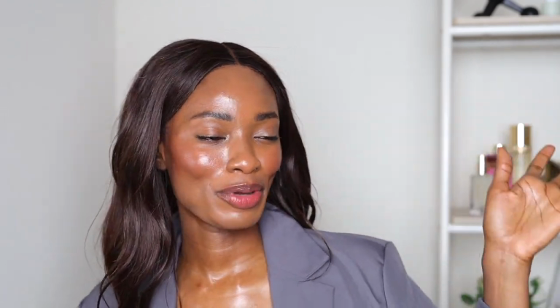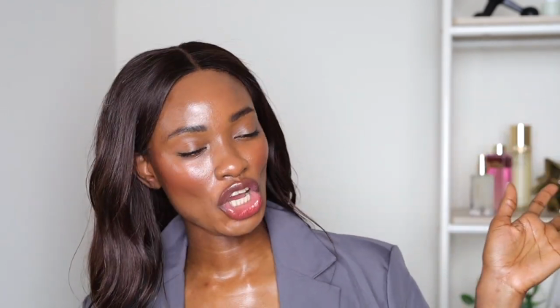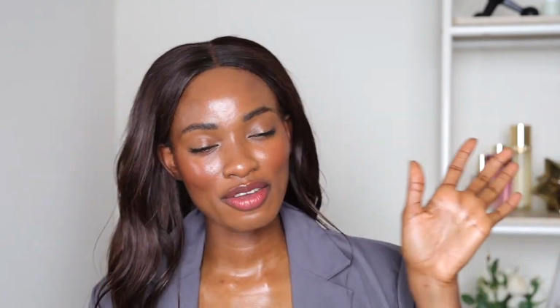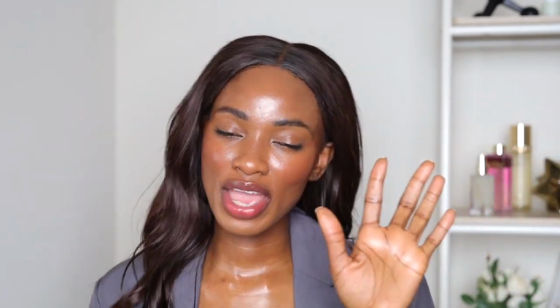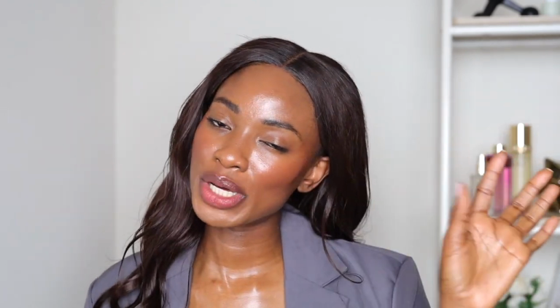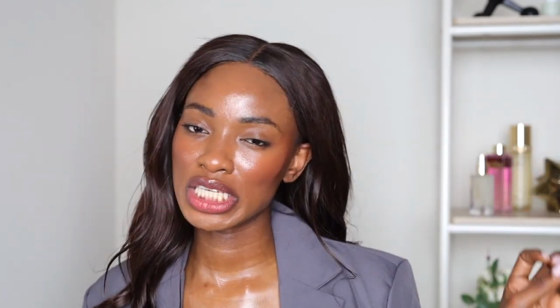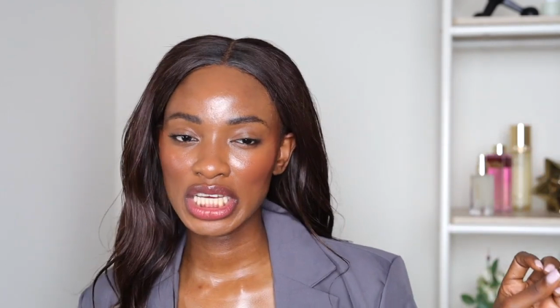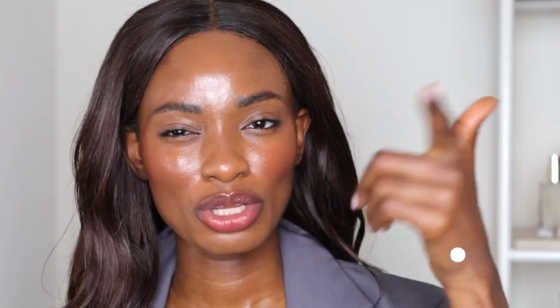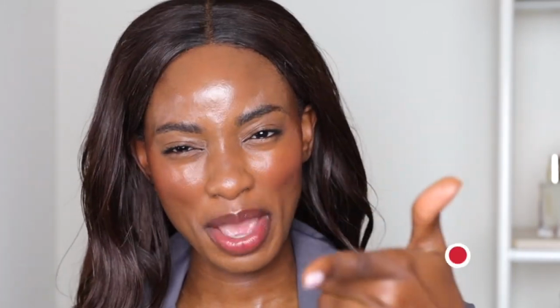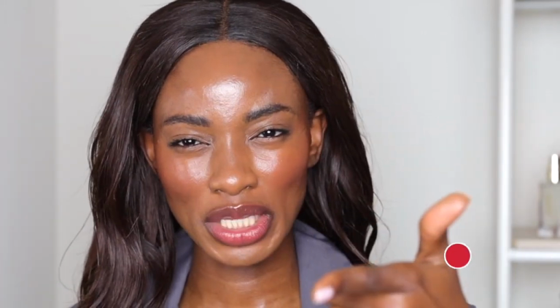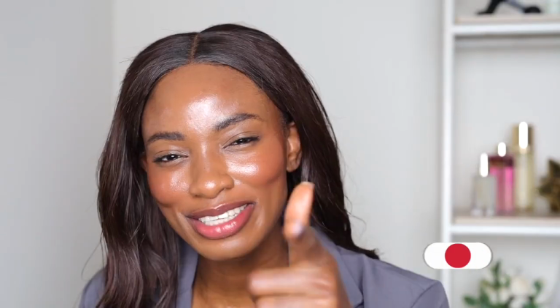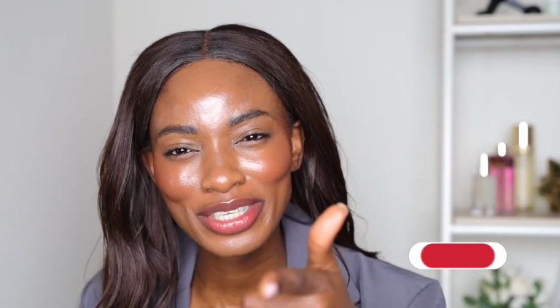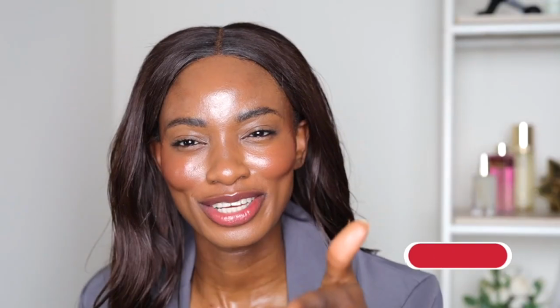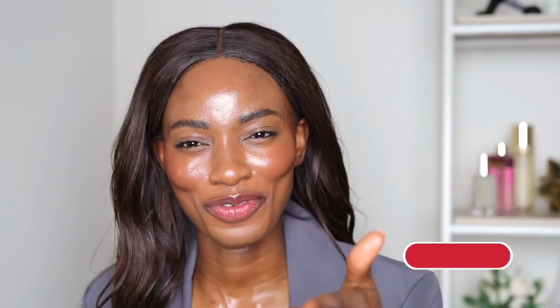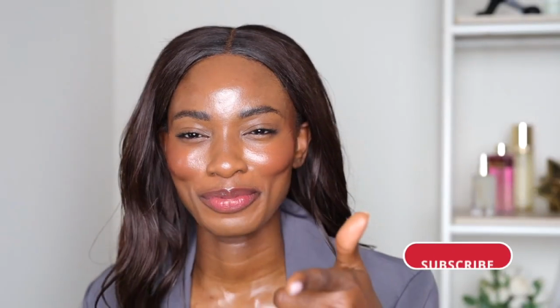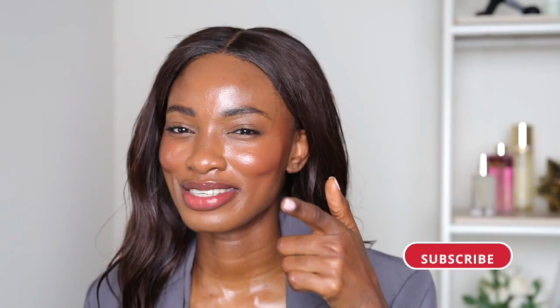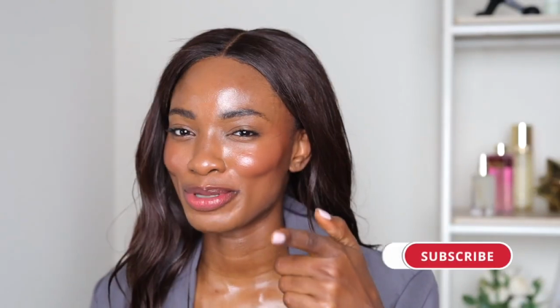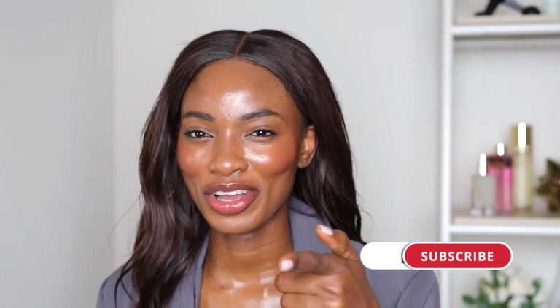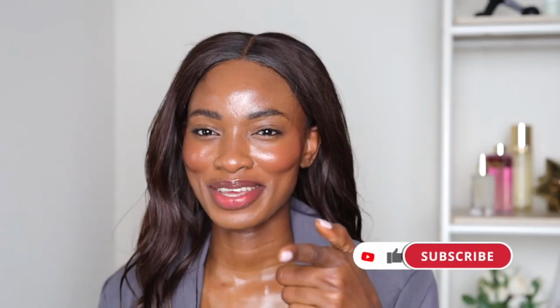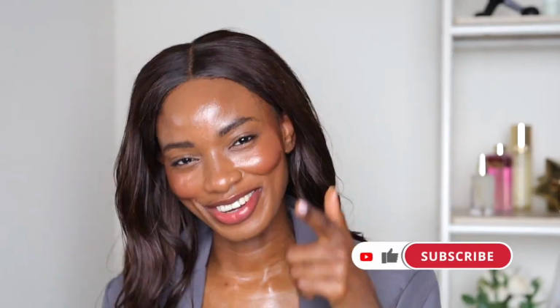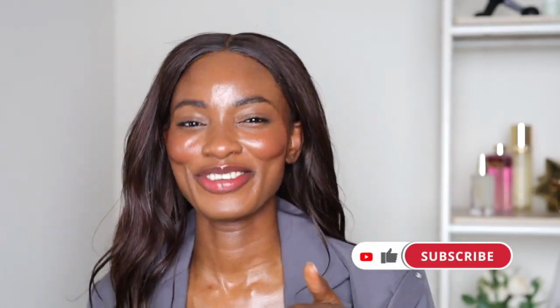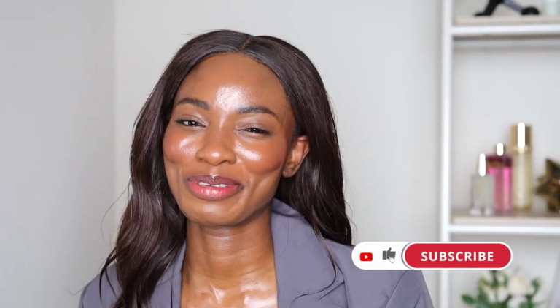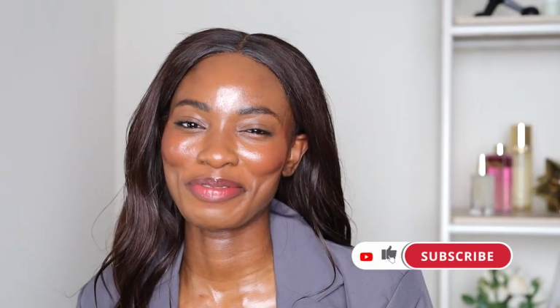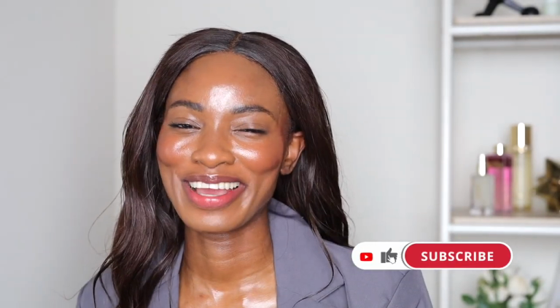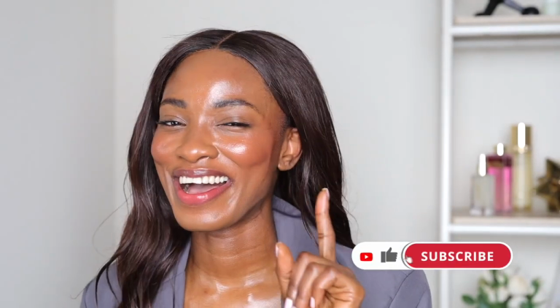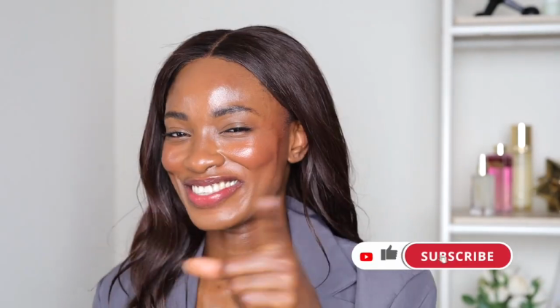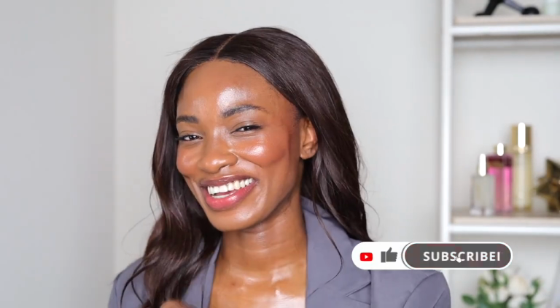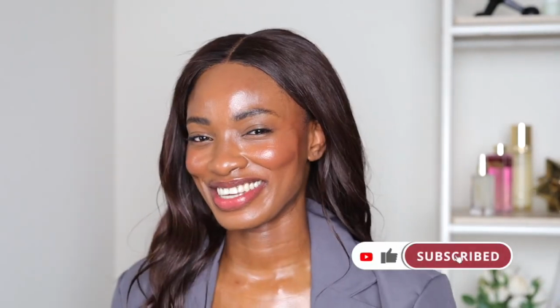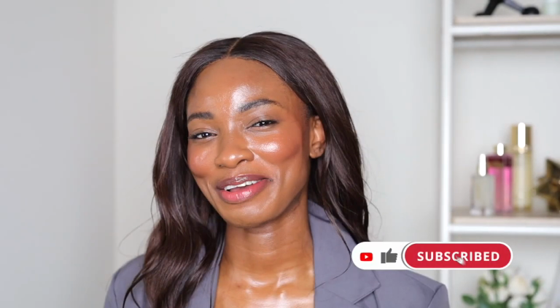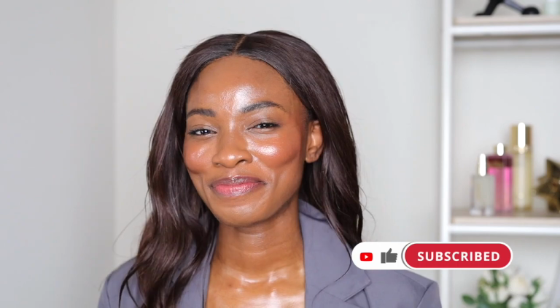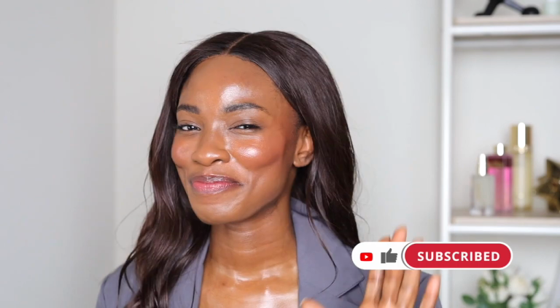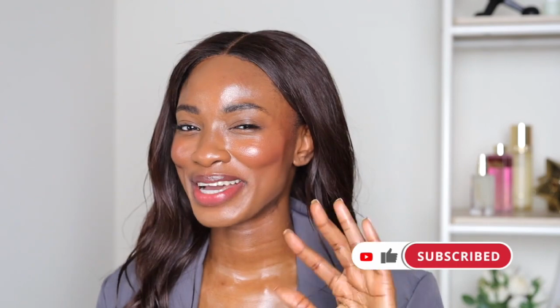I hope you guys enjoyed that video! Make sure to thumbs up if you liked this, subscribe, join the family — stop stalking me and not subscribing. I'll see you guys next time, bye!